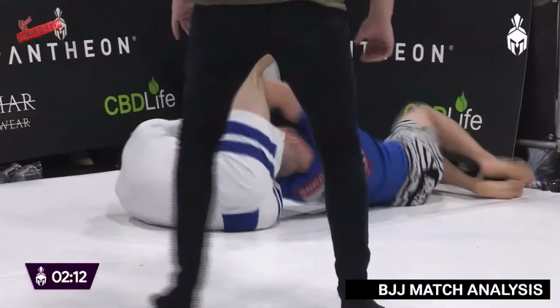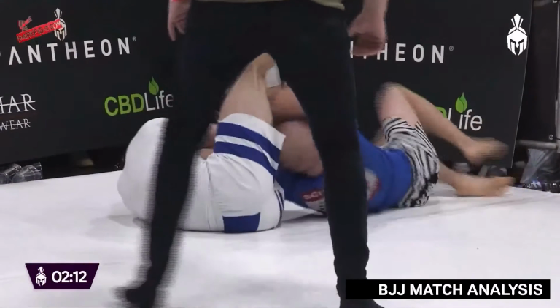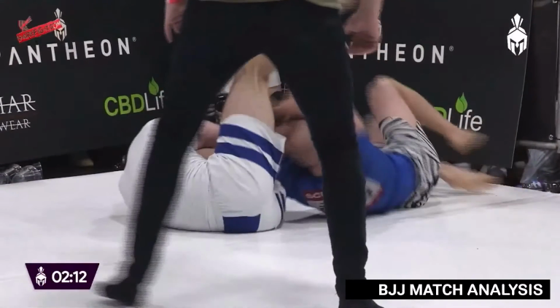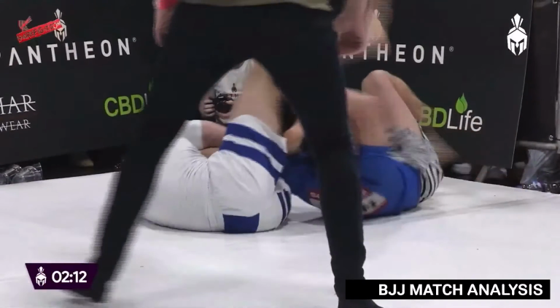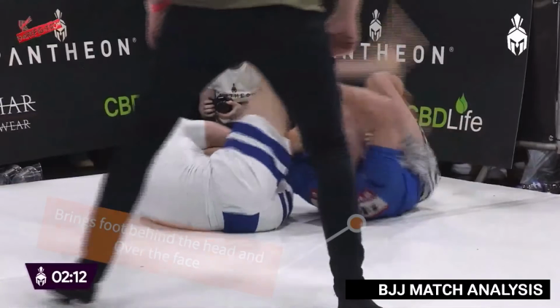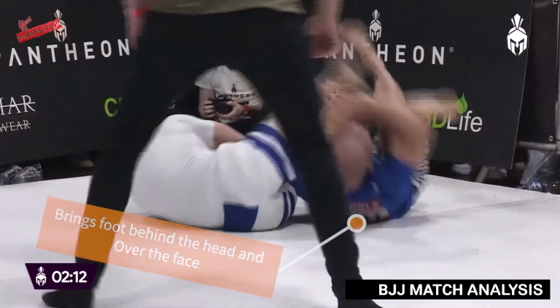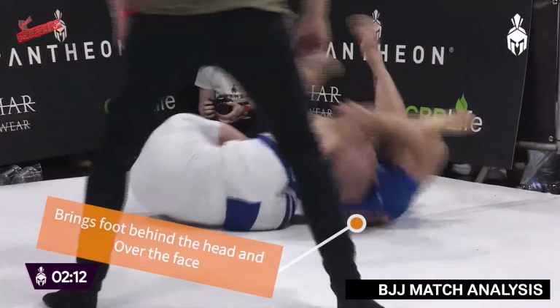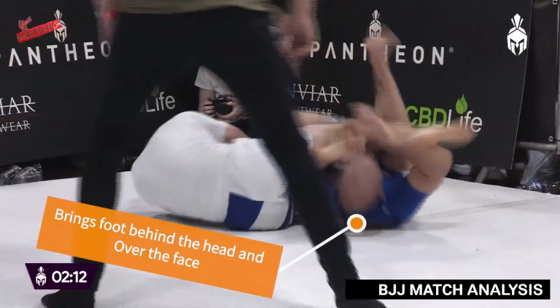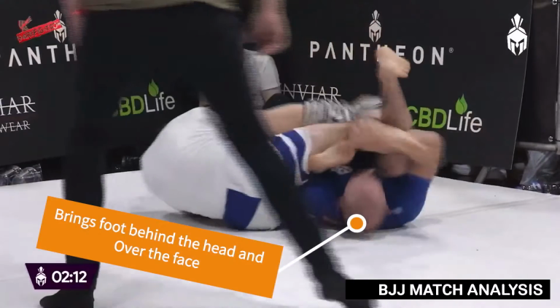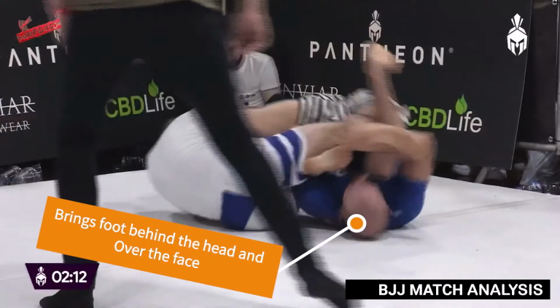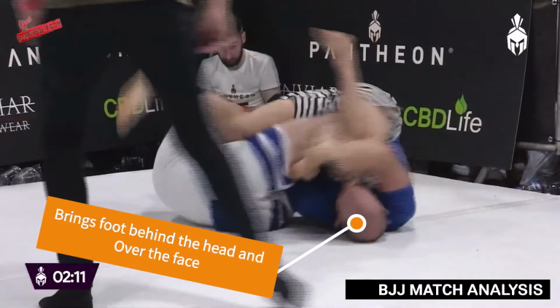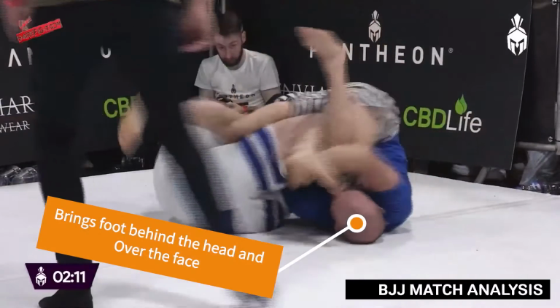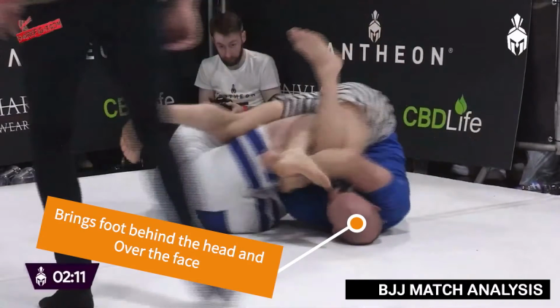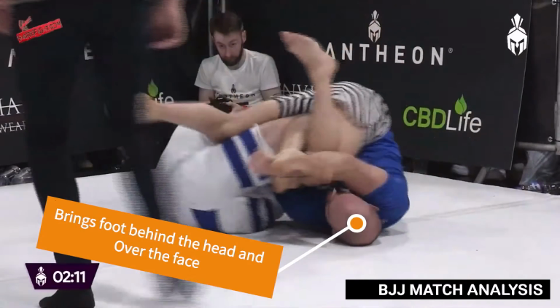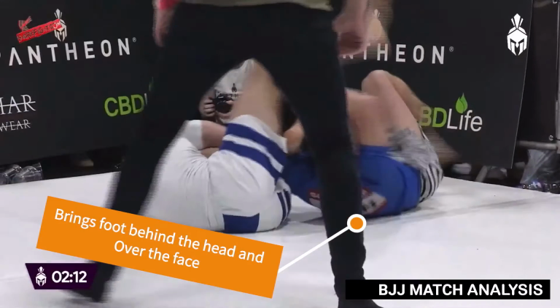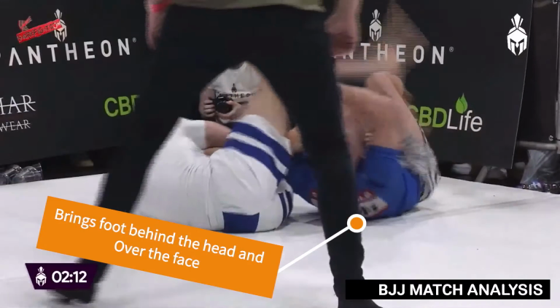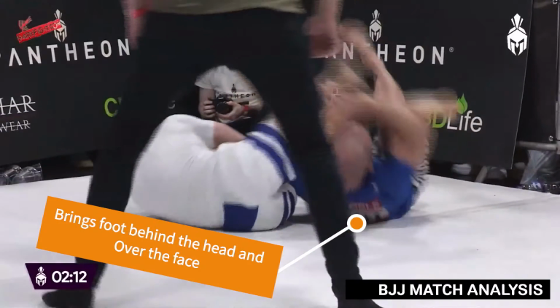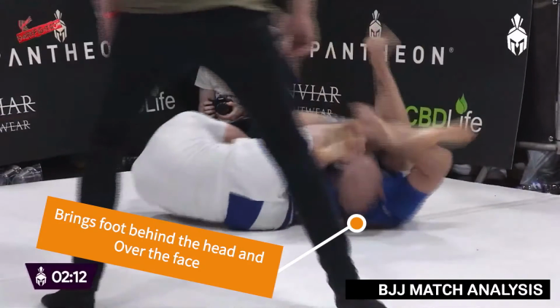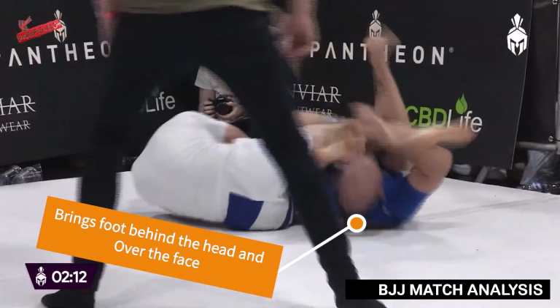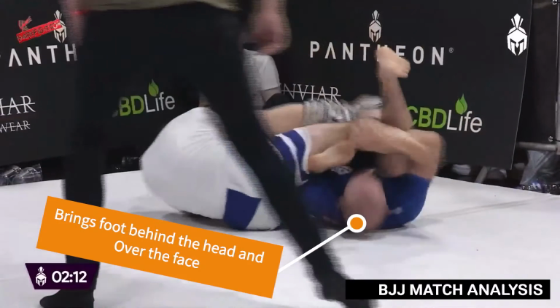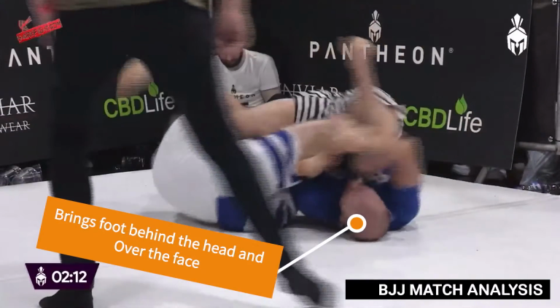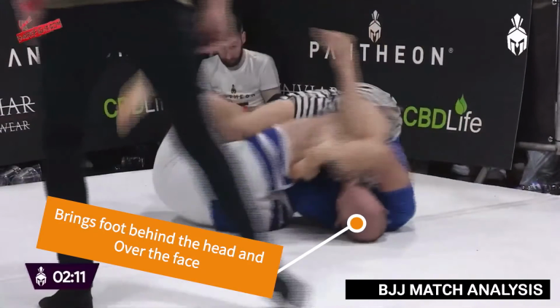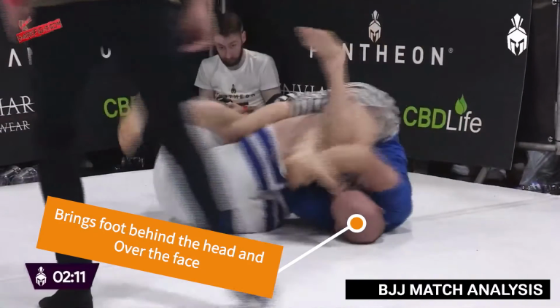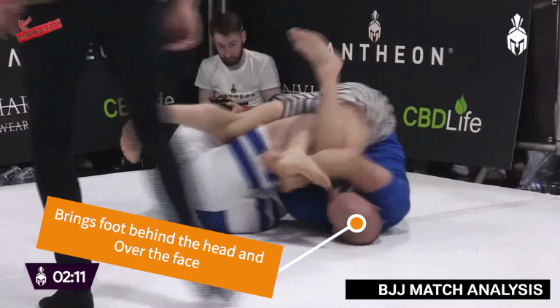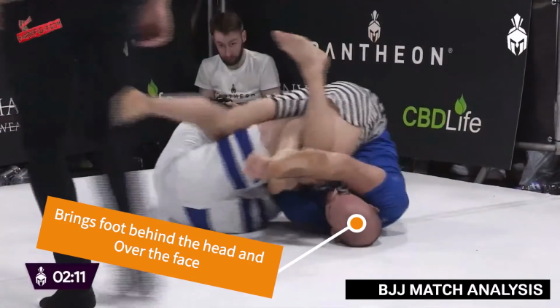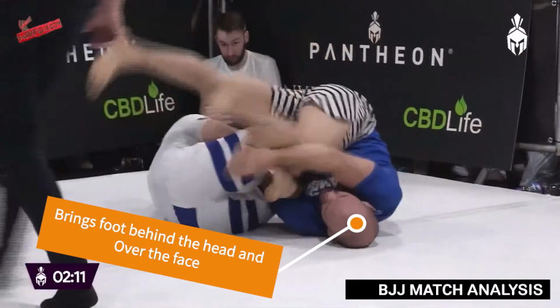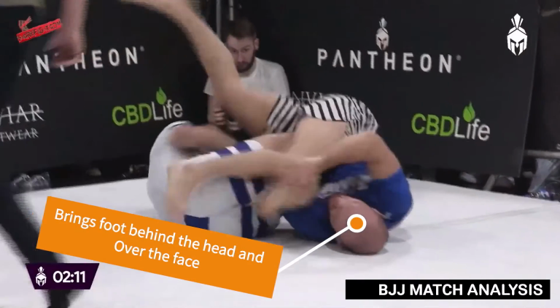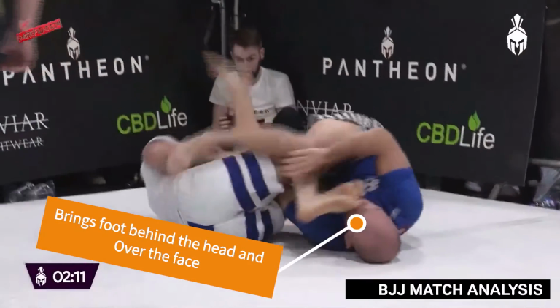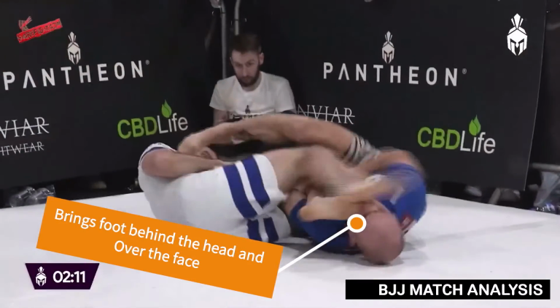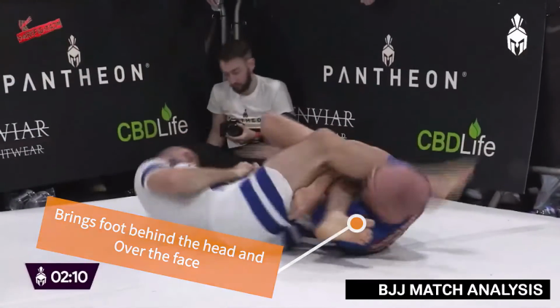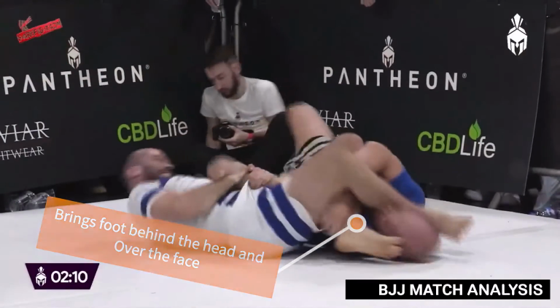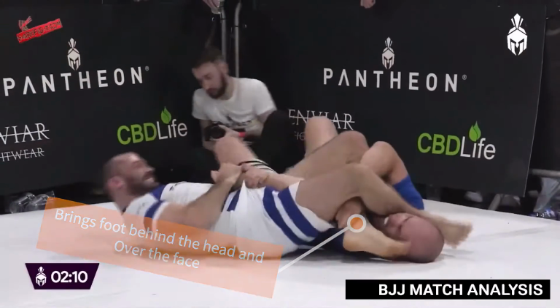In the finish, Ross moves to a 2-on-1 control and bridges to get the finish.